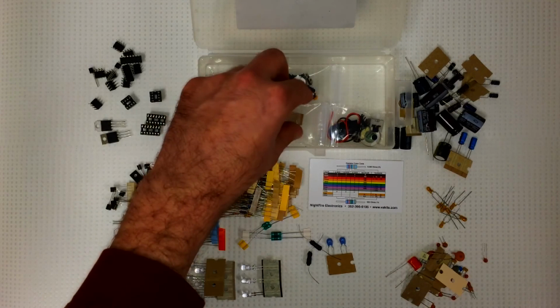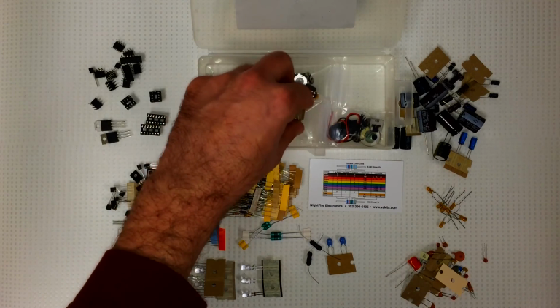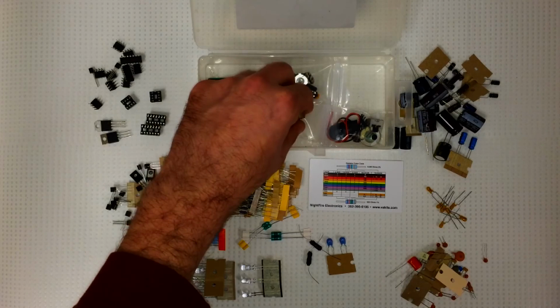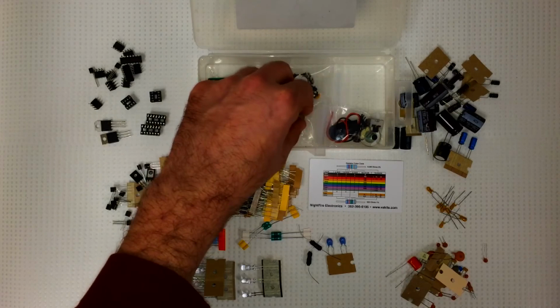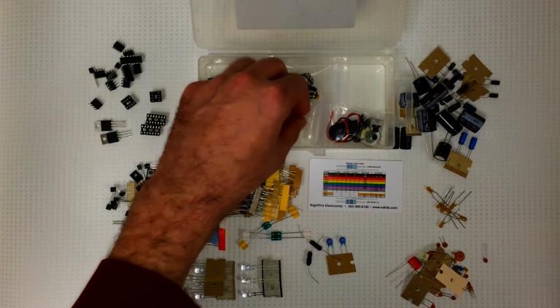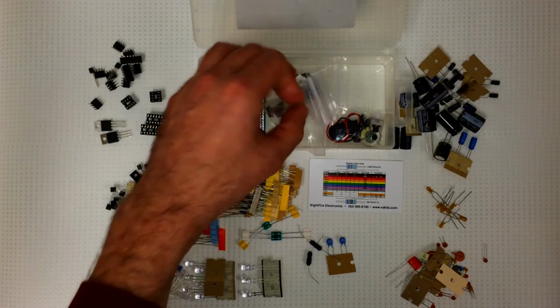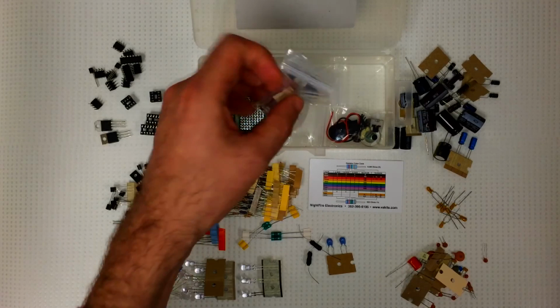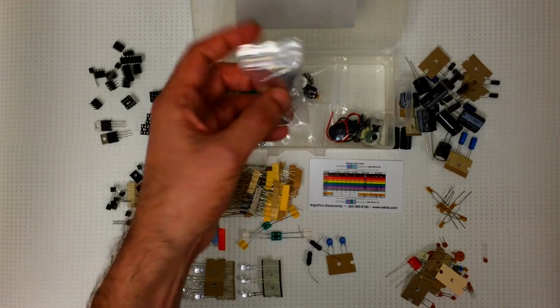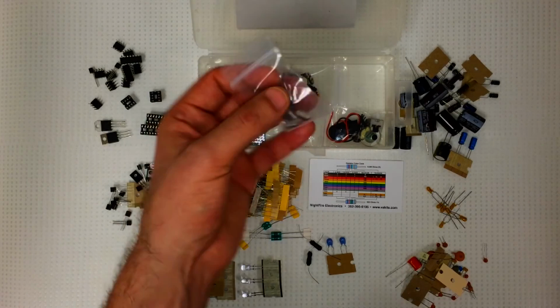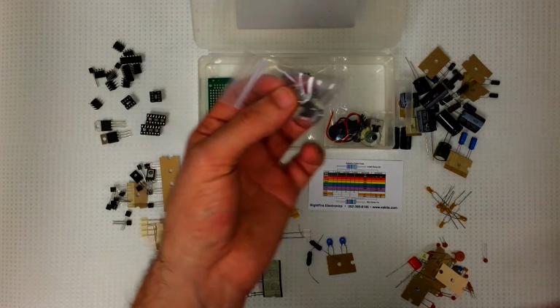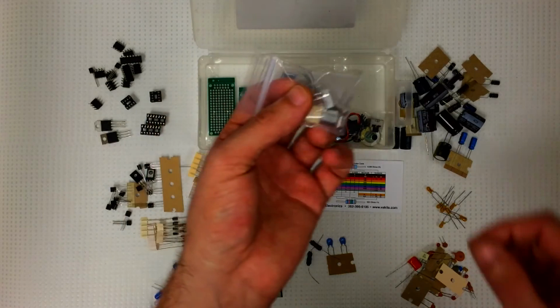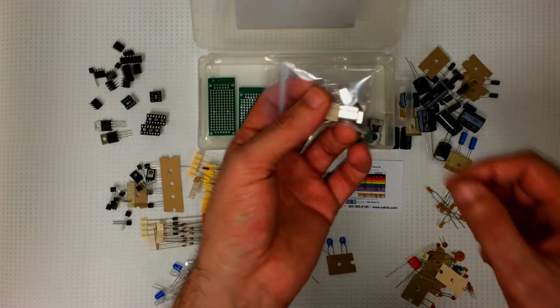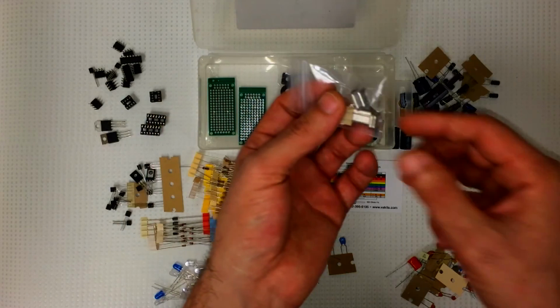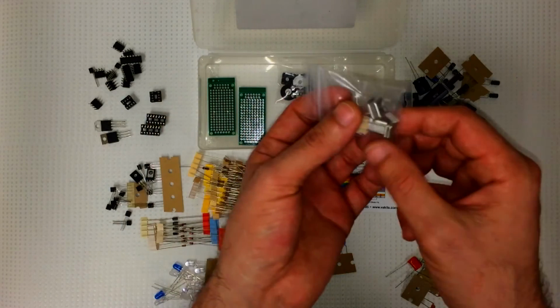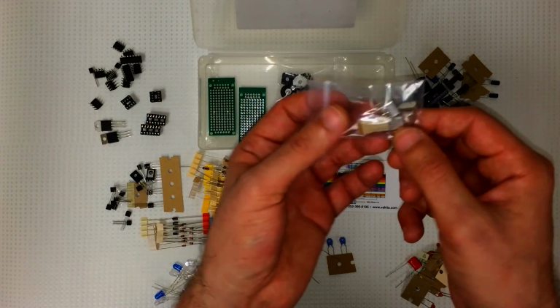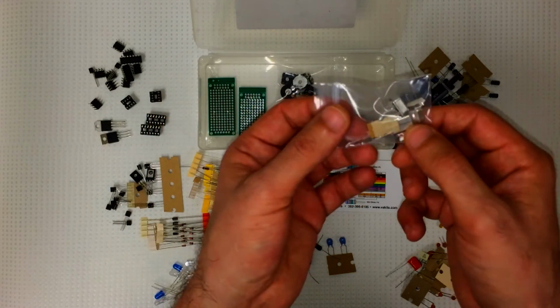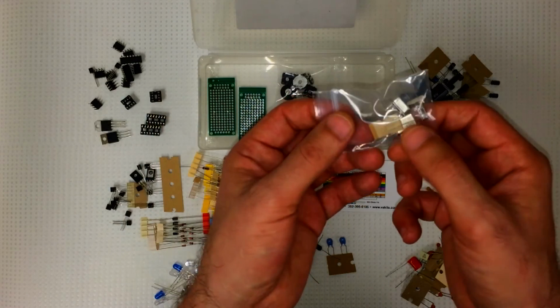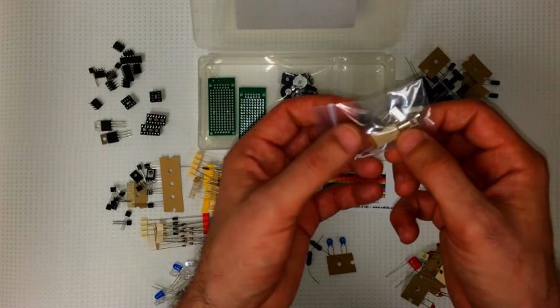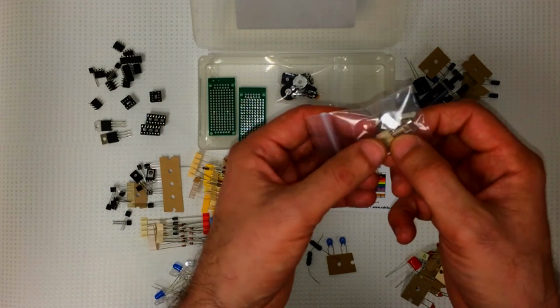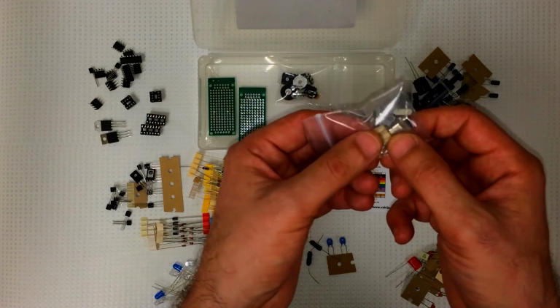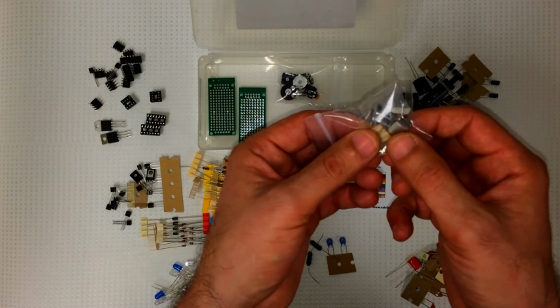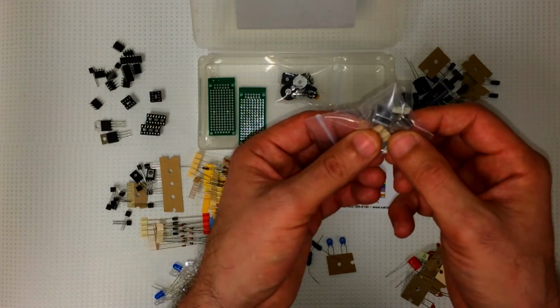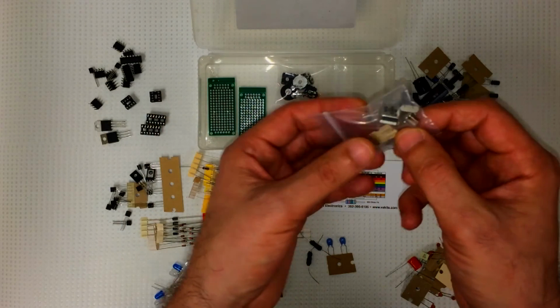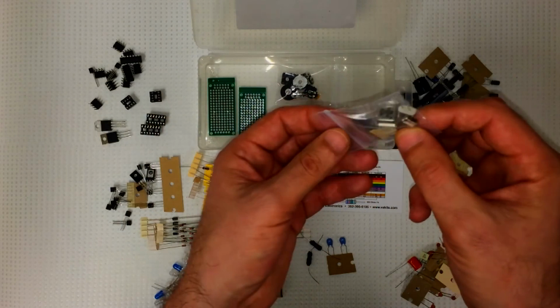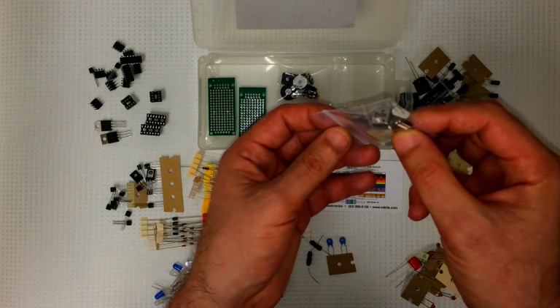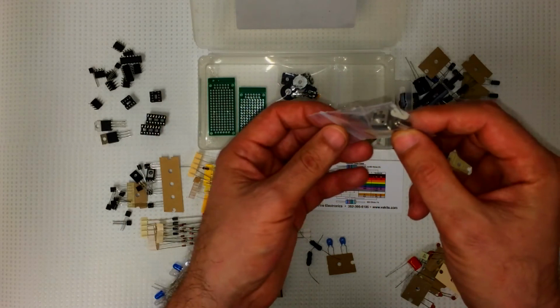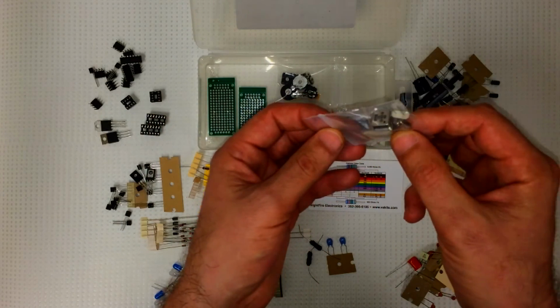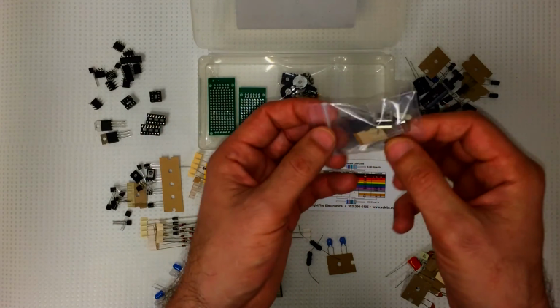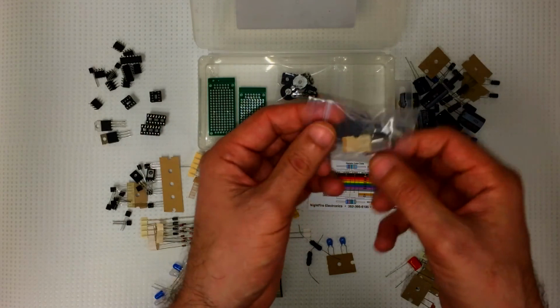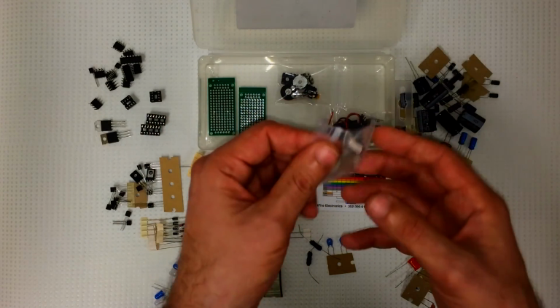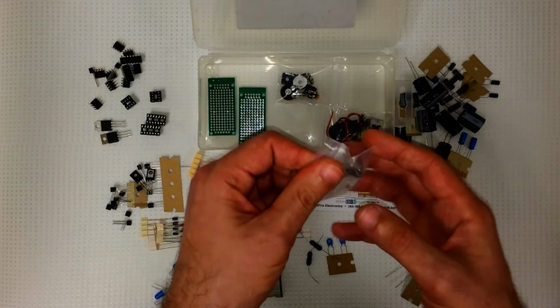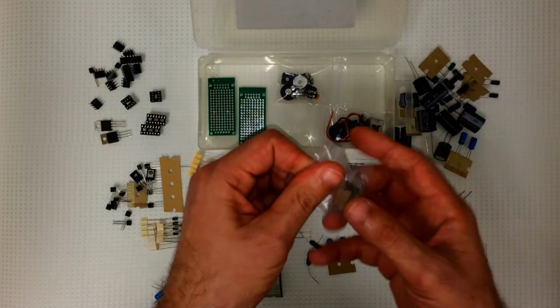And we have some crystals — there's four different types.